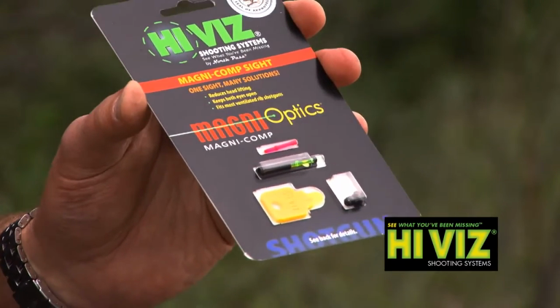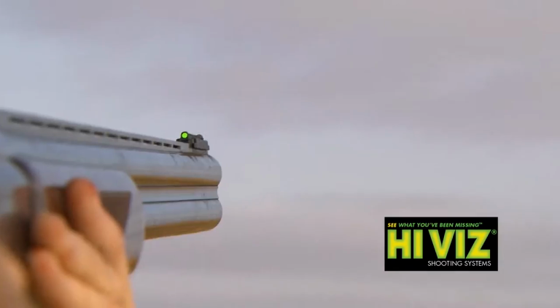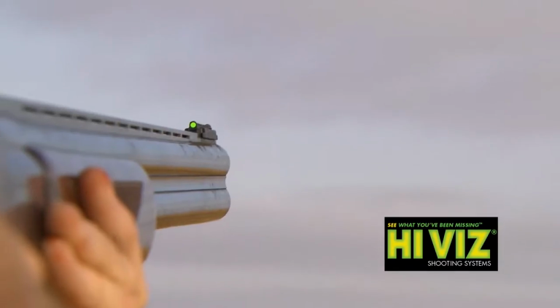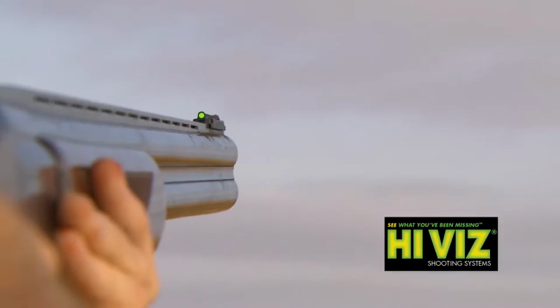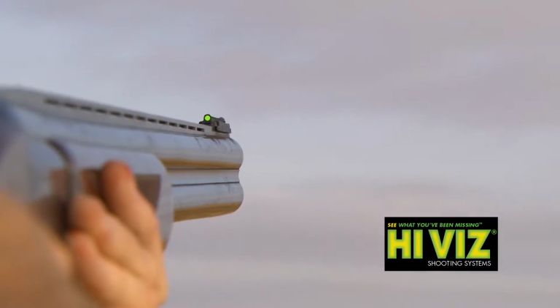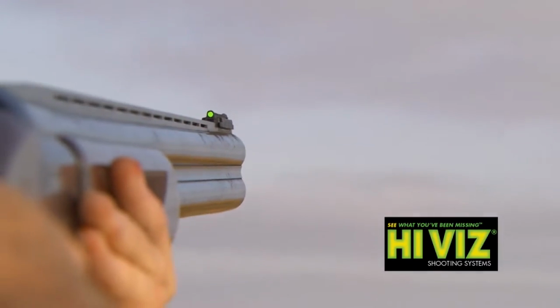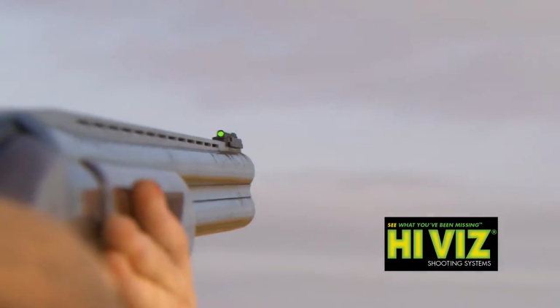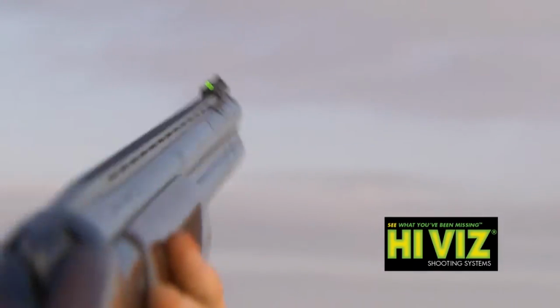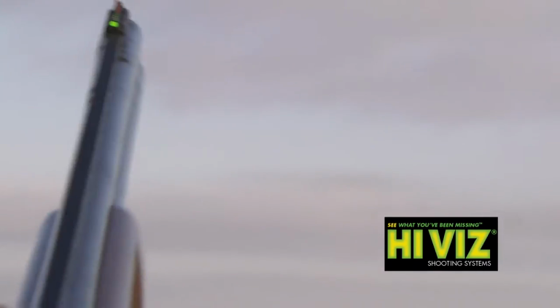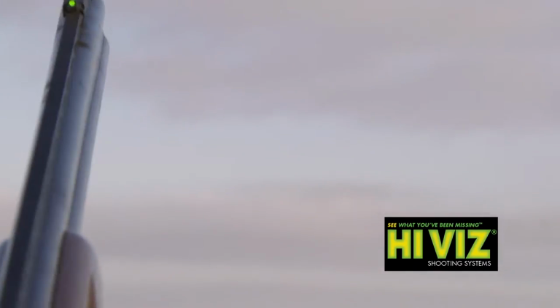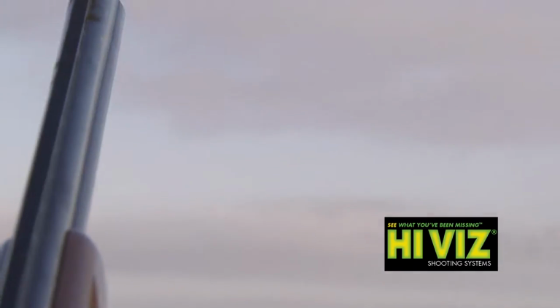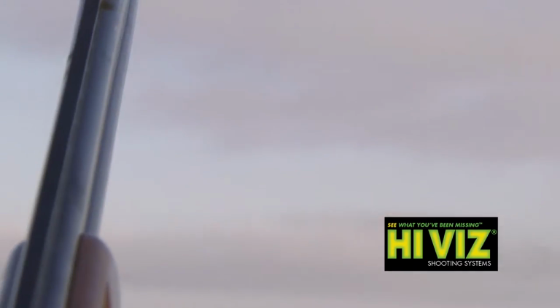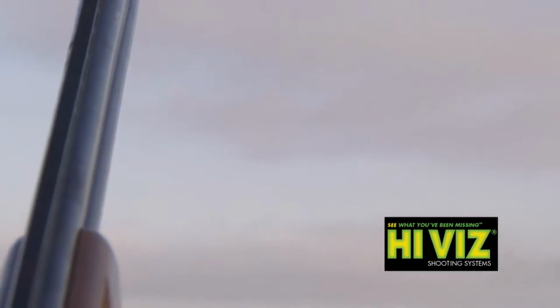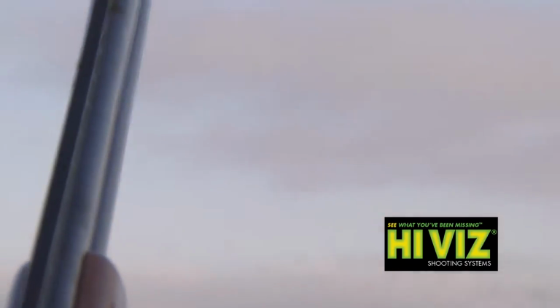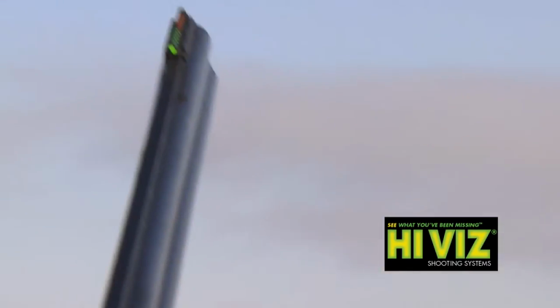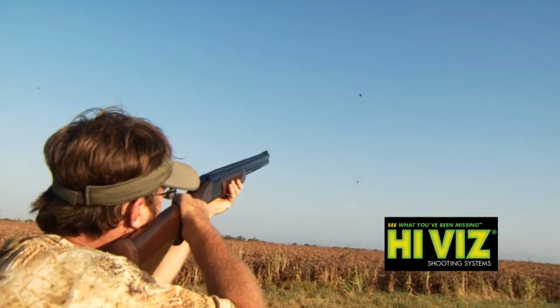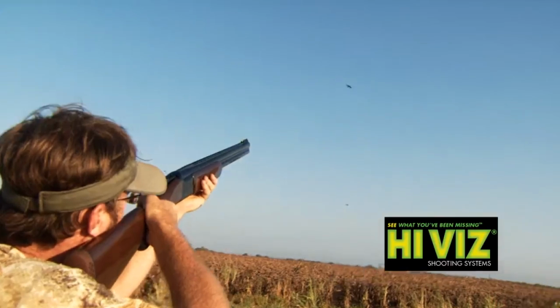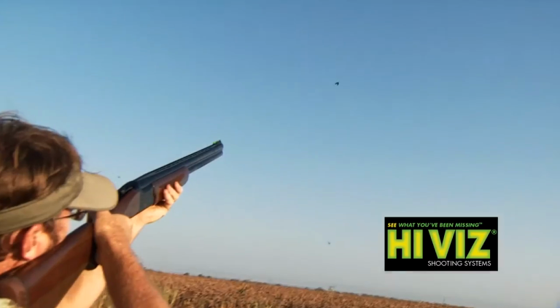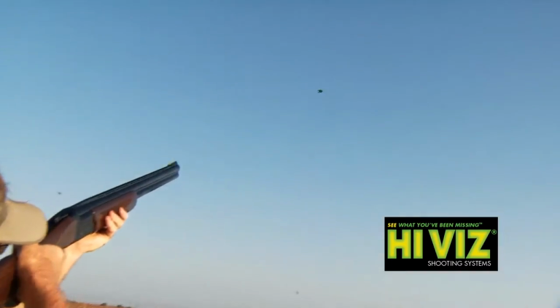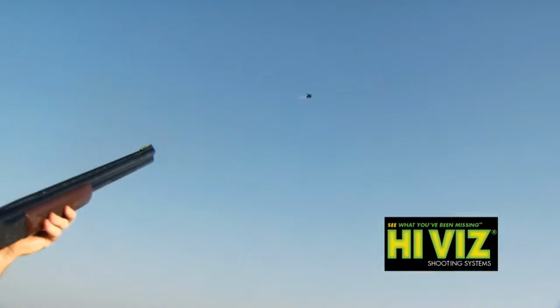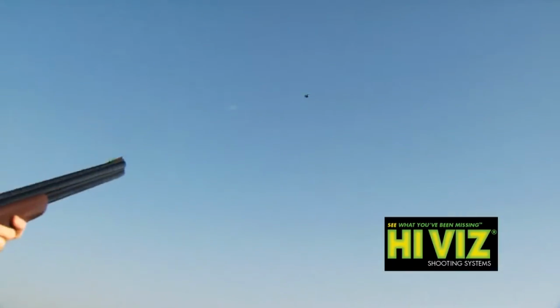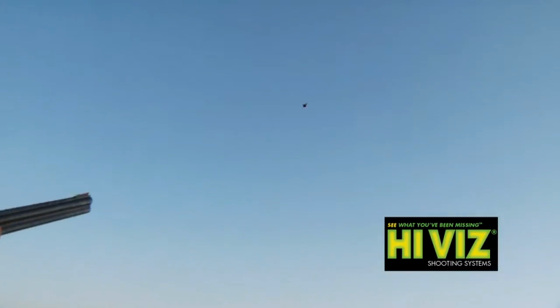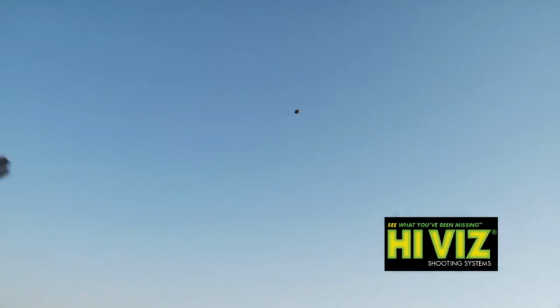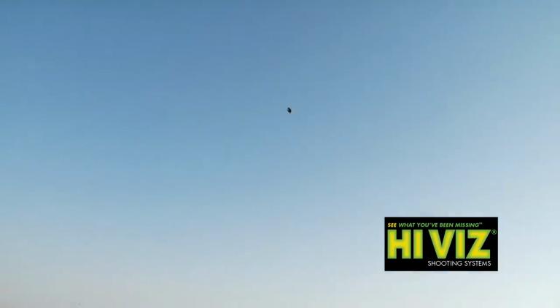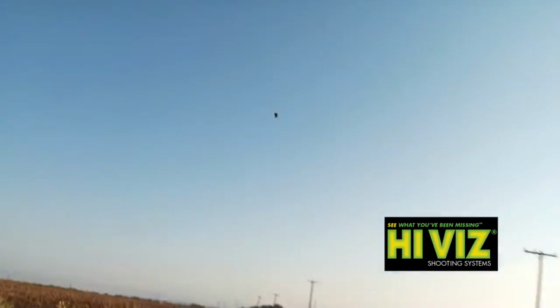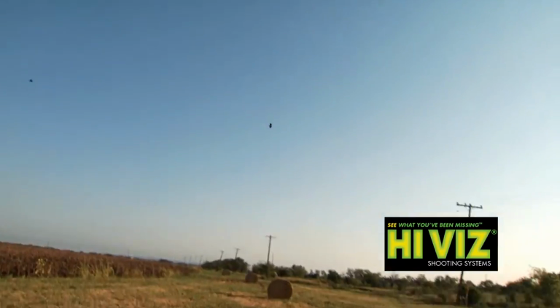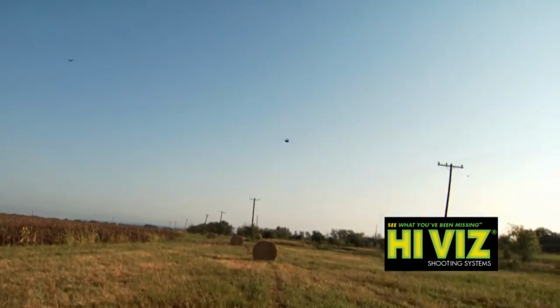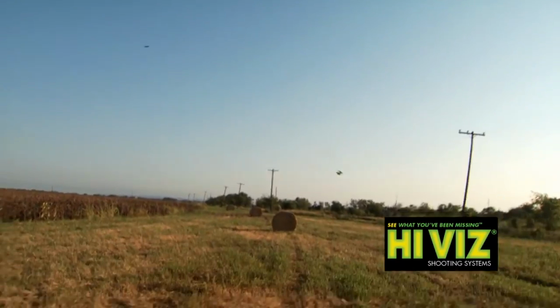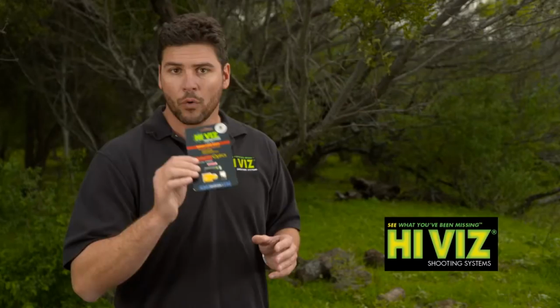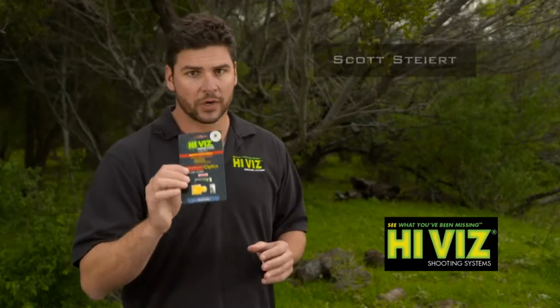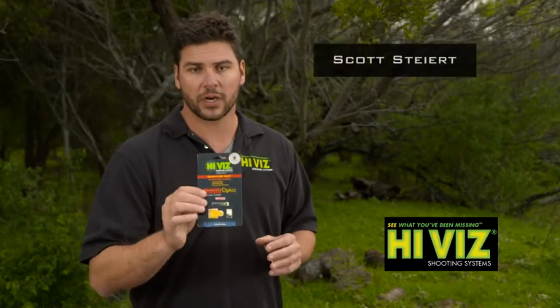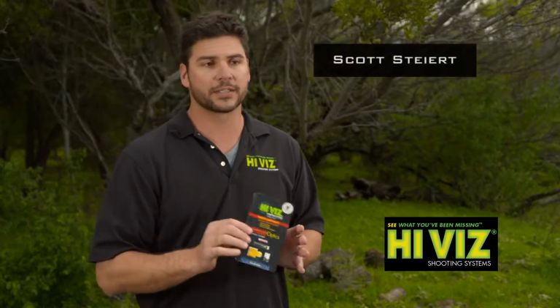The only way that you can see the sight as you look down the barrel is if your dominant eye is on the barrel axis. Works awesome.